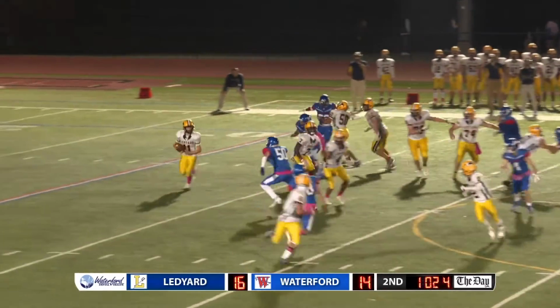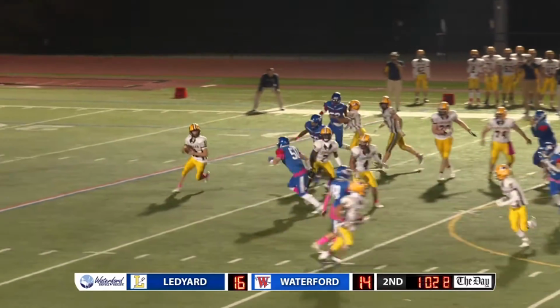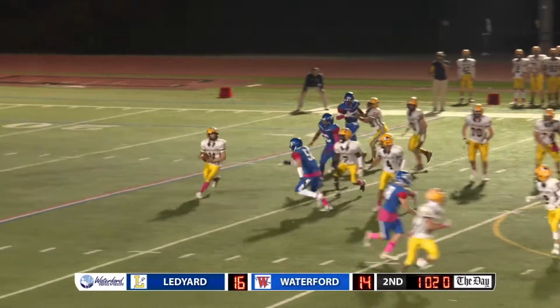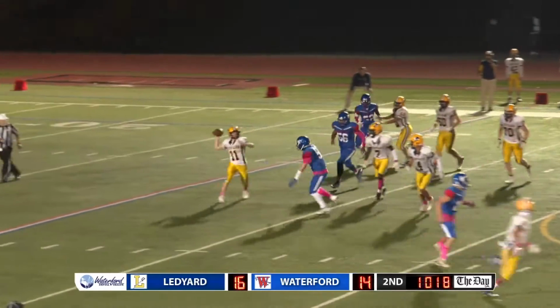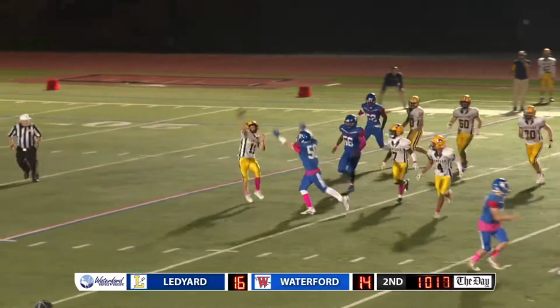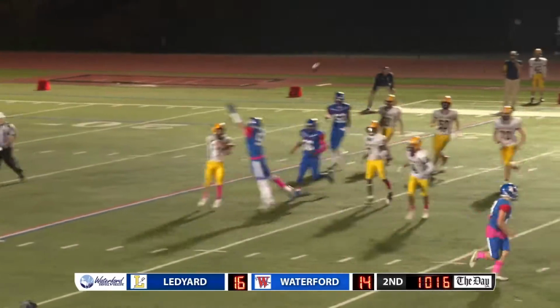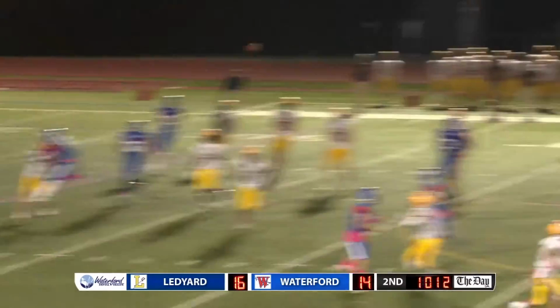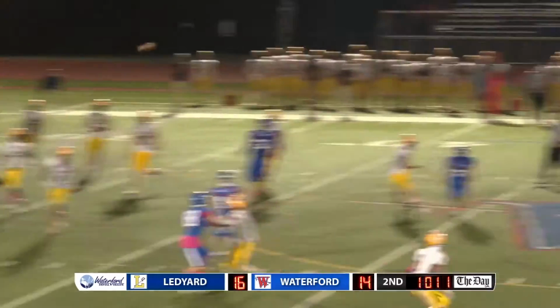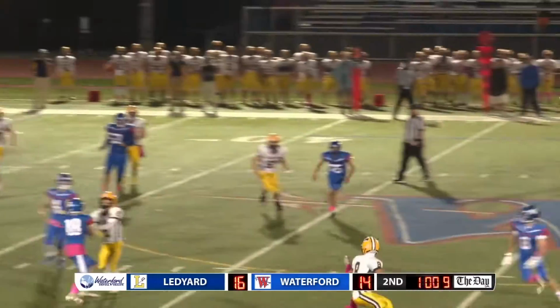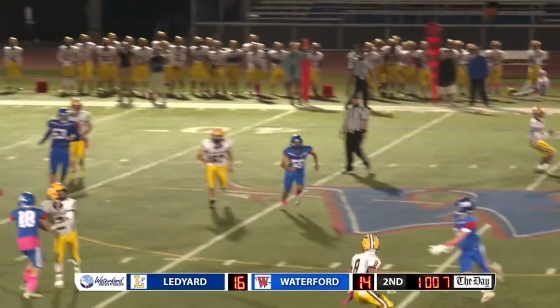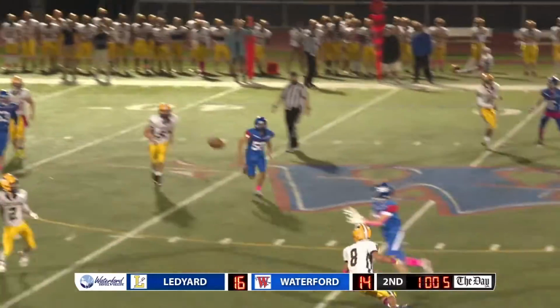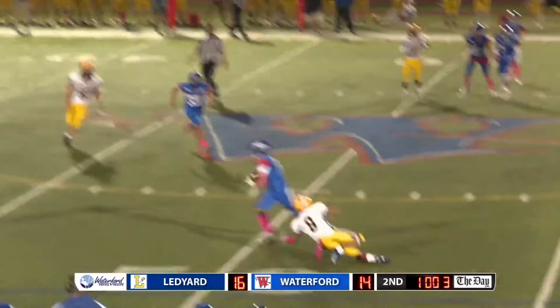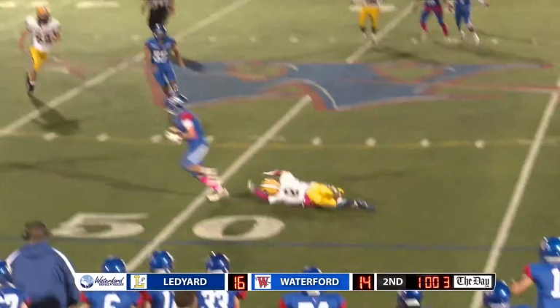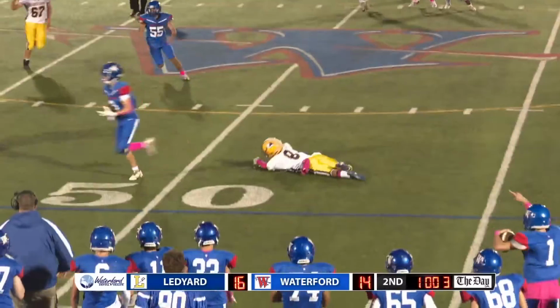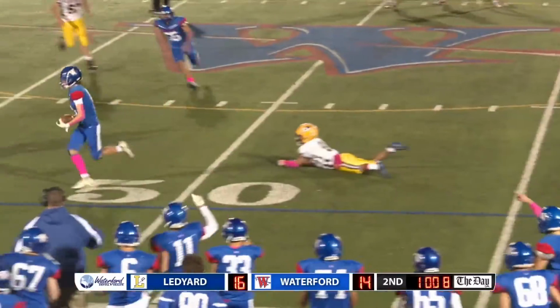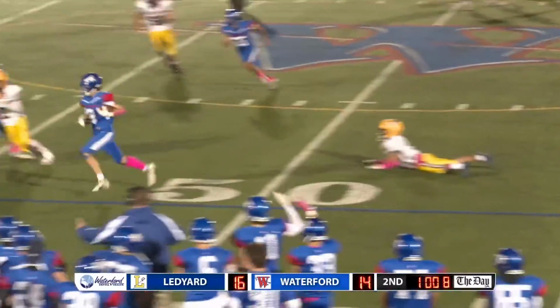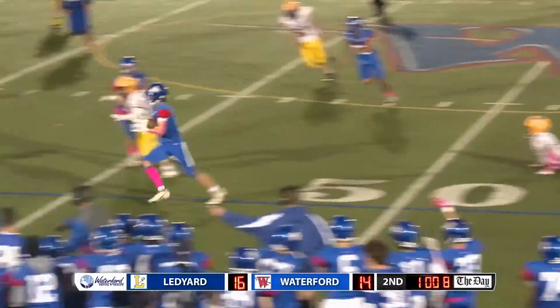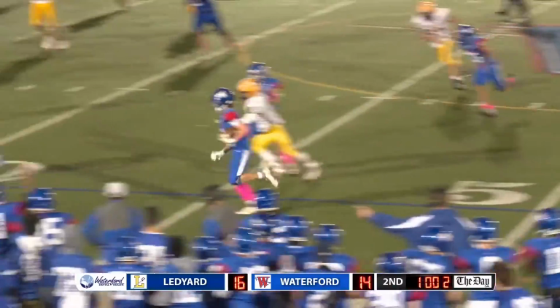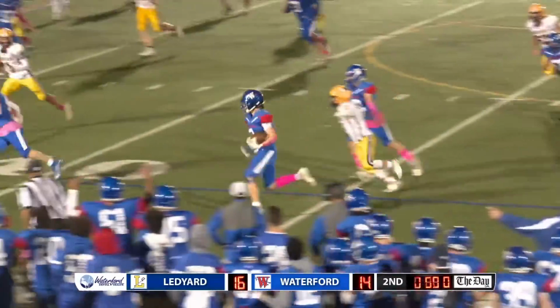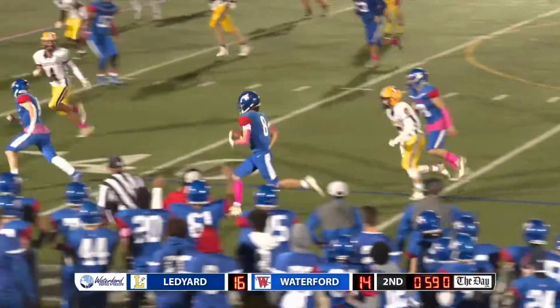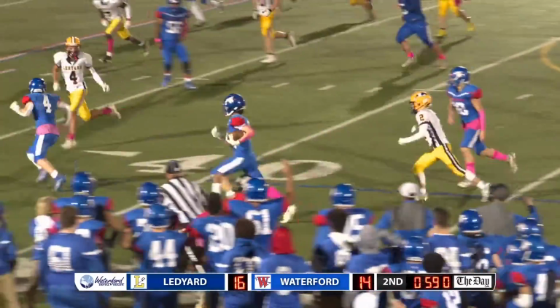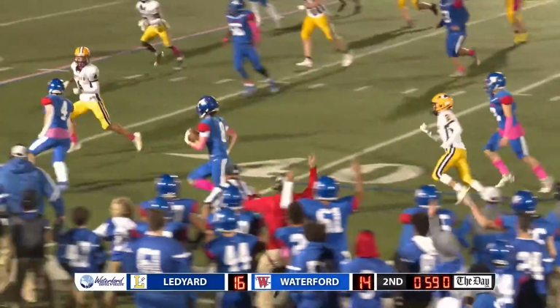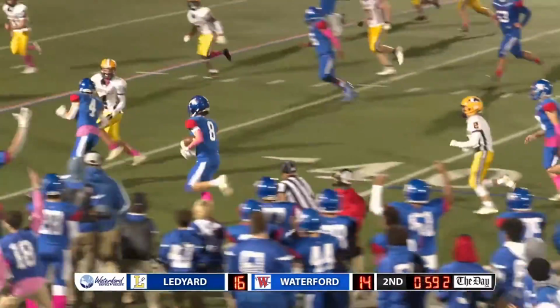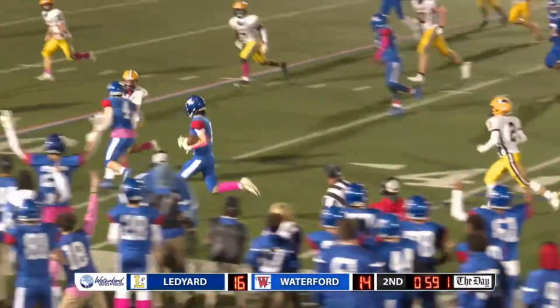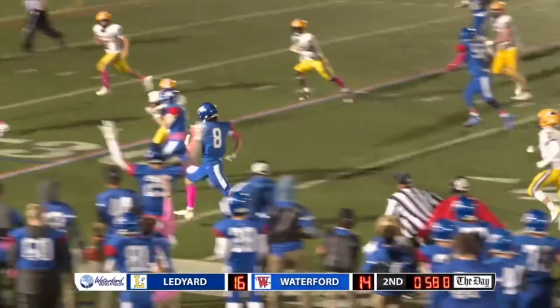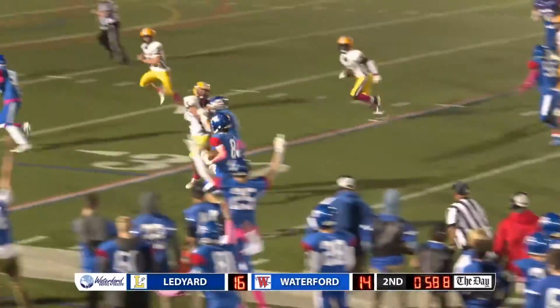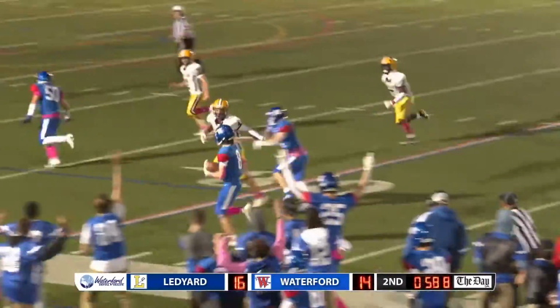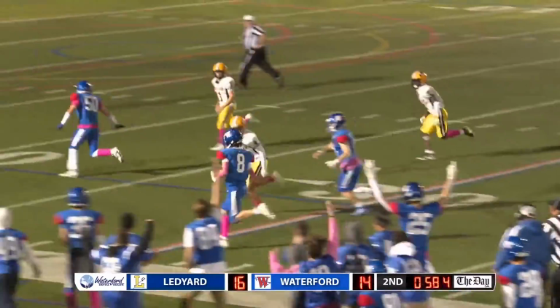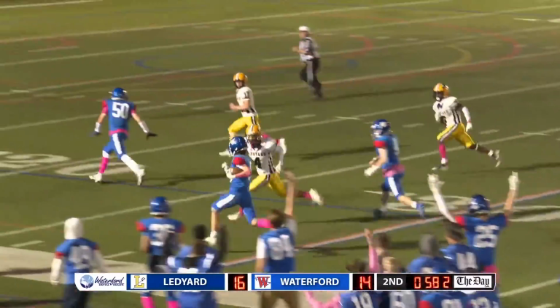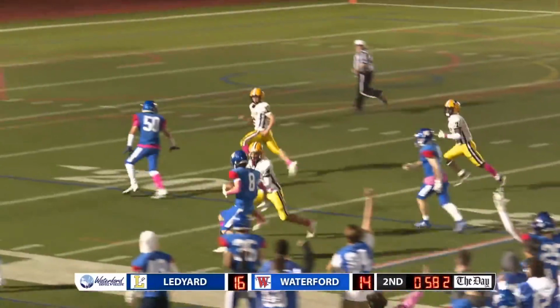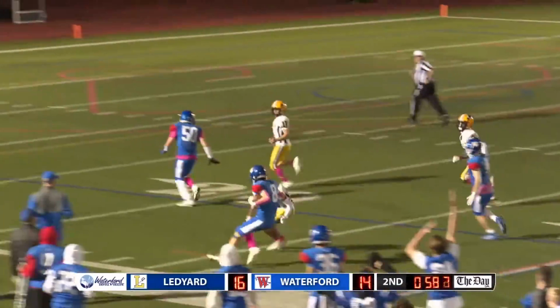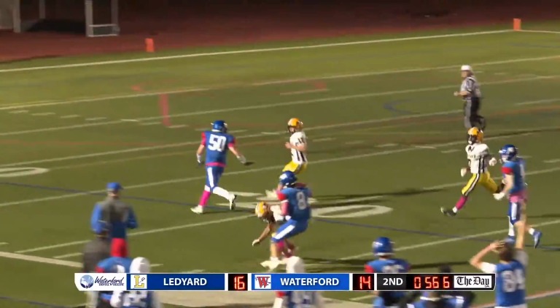Polton's going to throw. There's the pass we were talking about, and it's intercepted. Intercepted by Waterford.